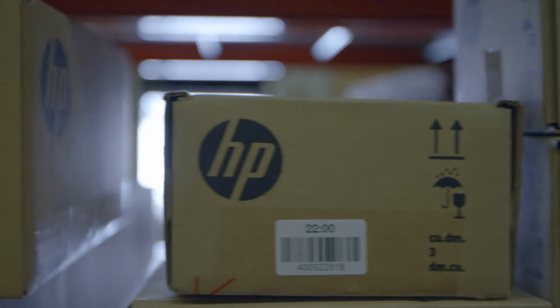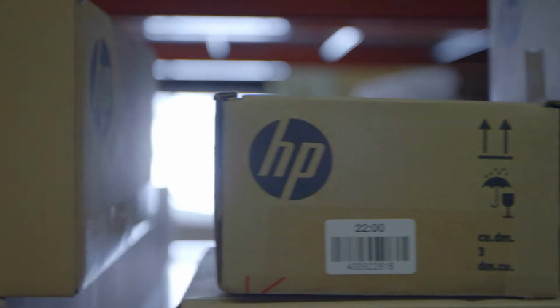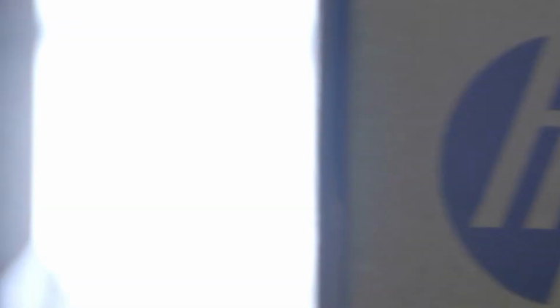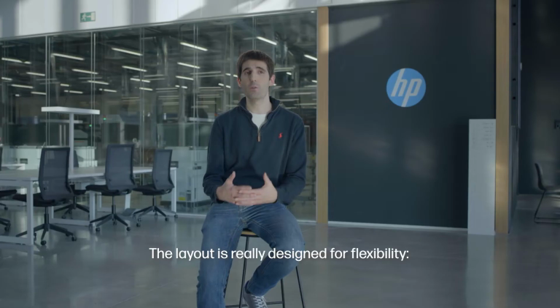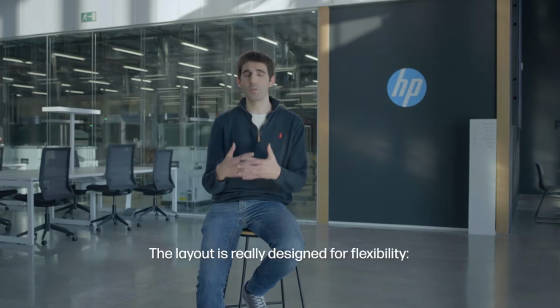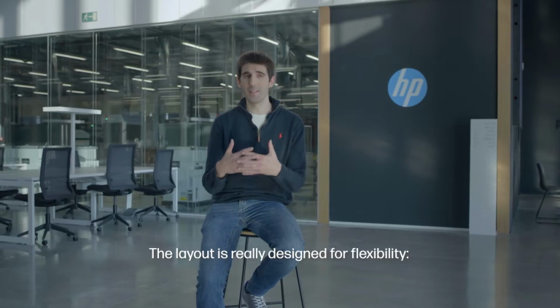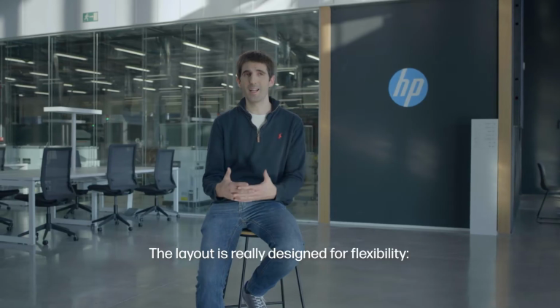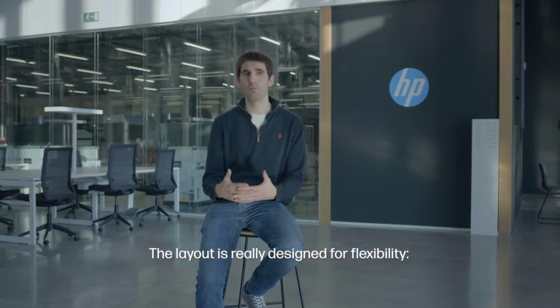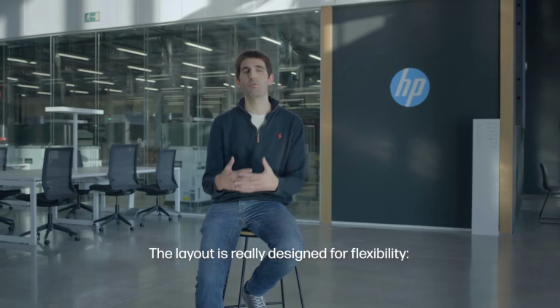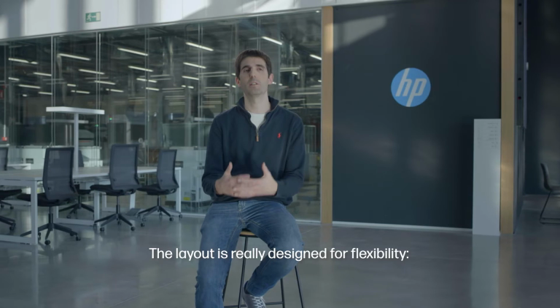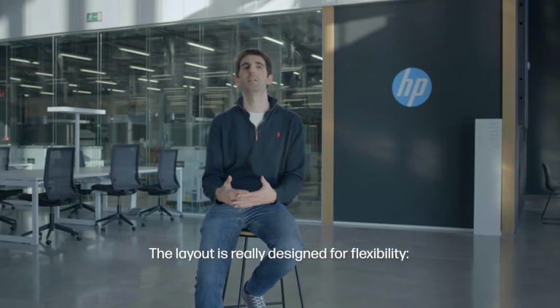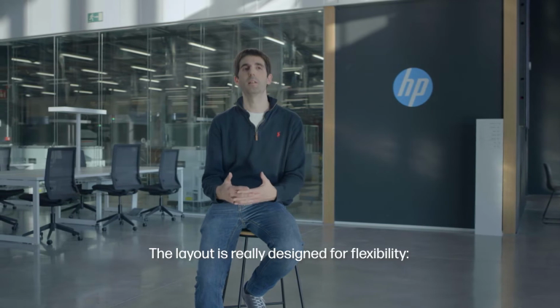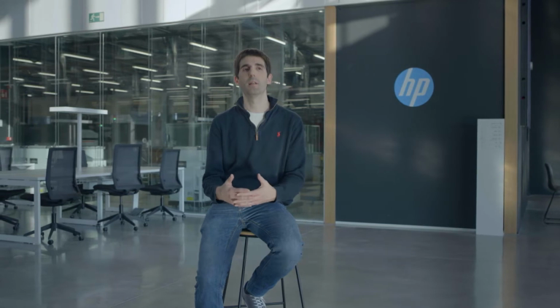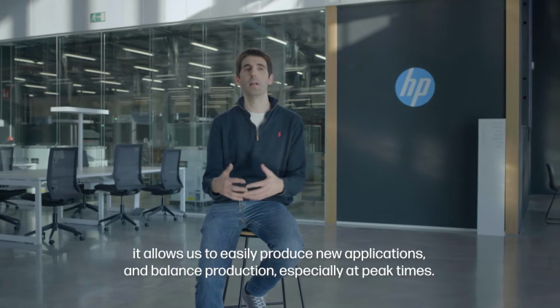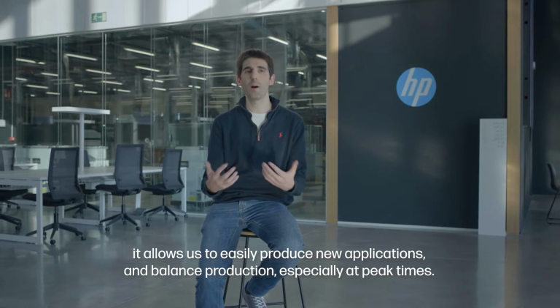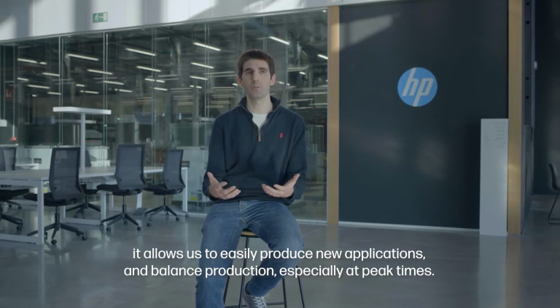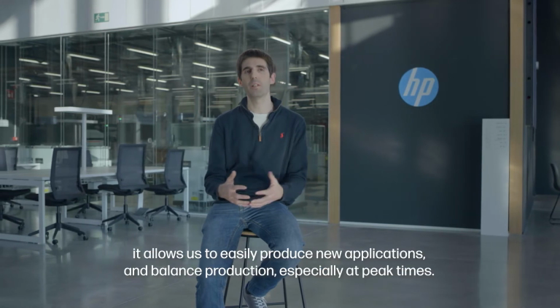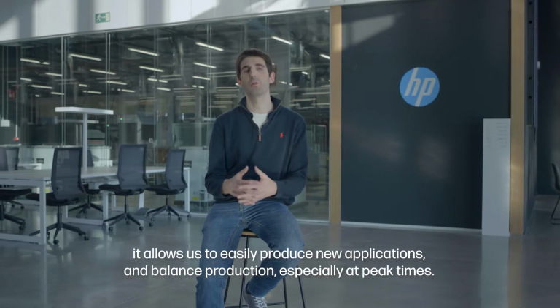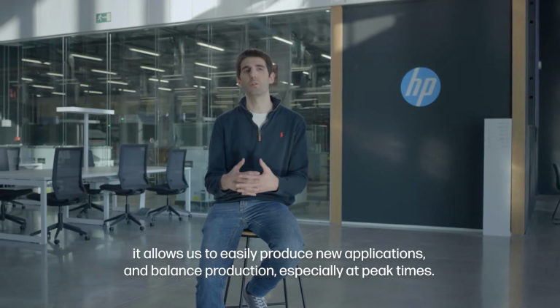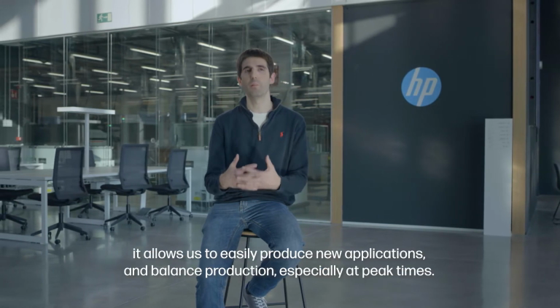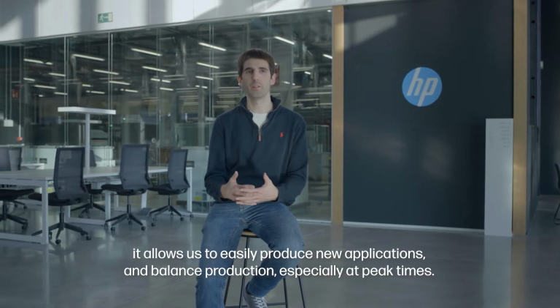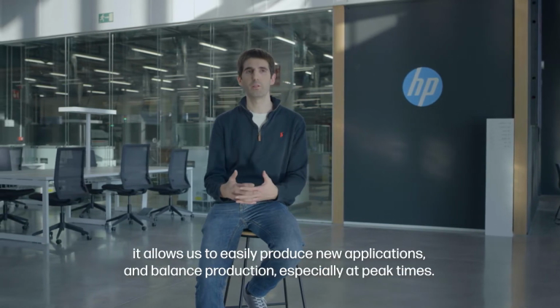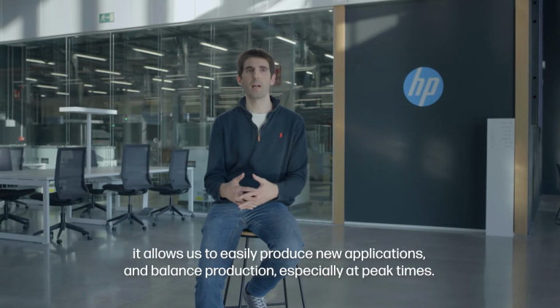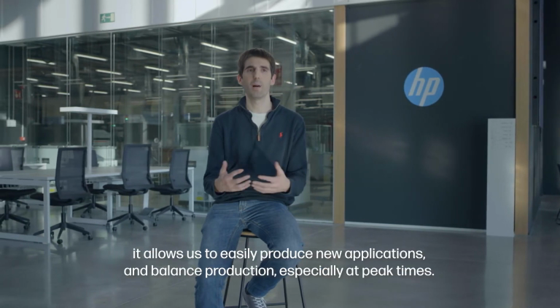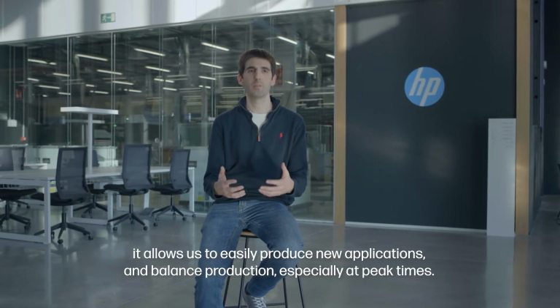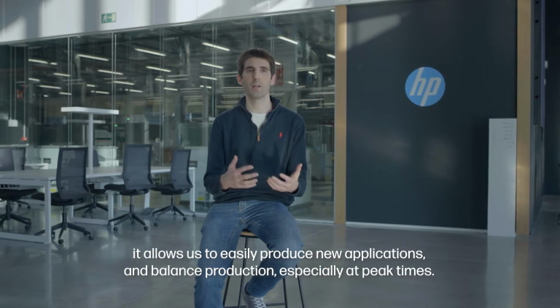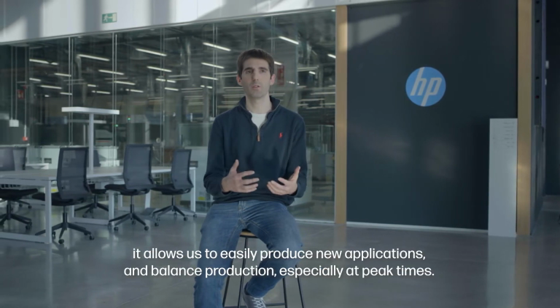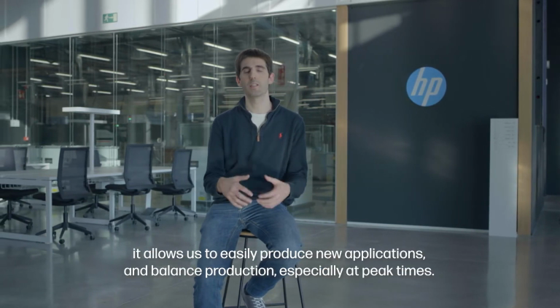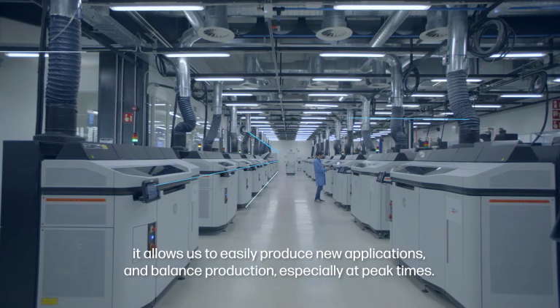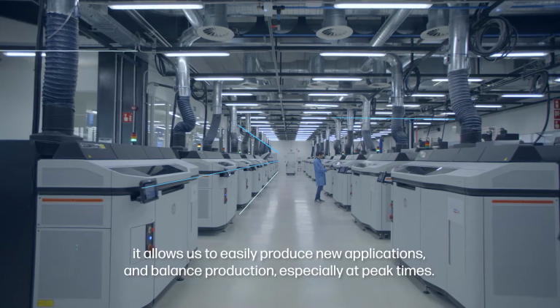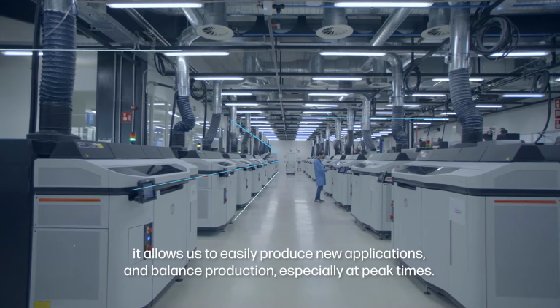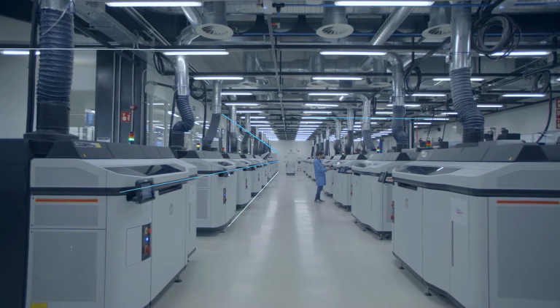The layout is really designed for flexibility. It allows us to easily produce new applications and balance production, especially at peak times.